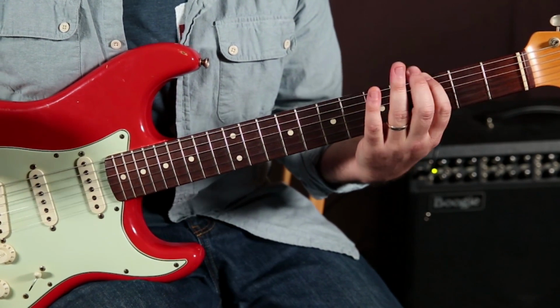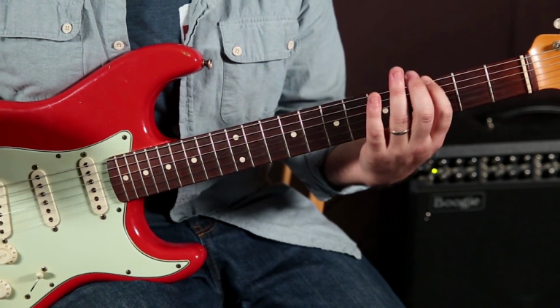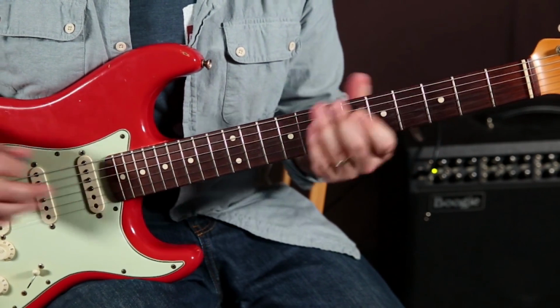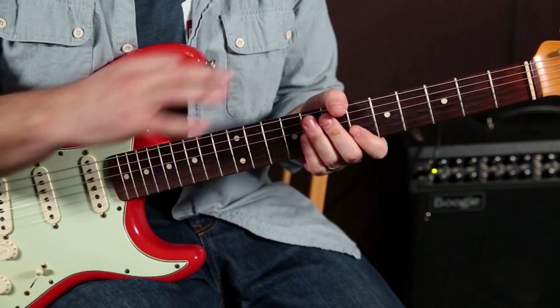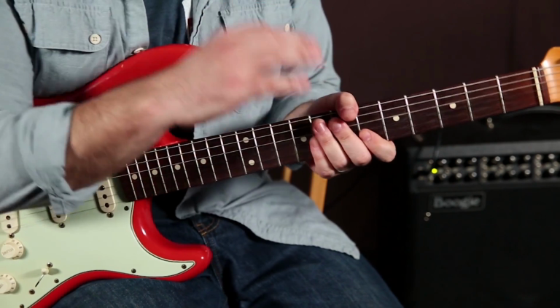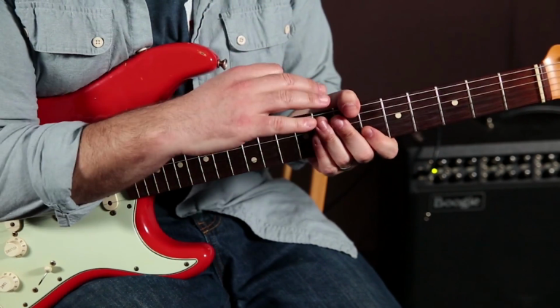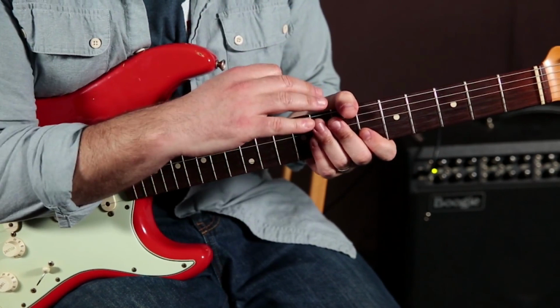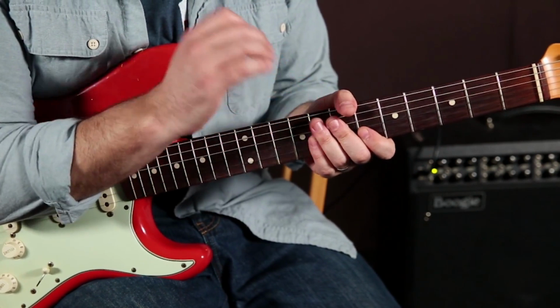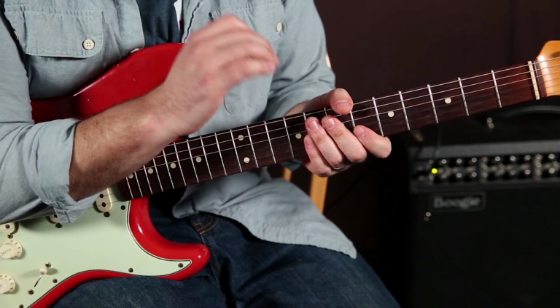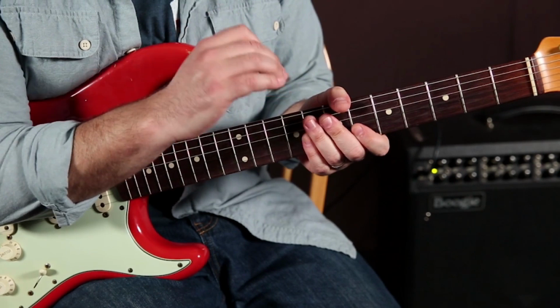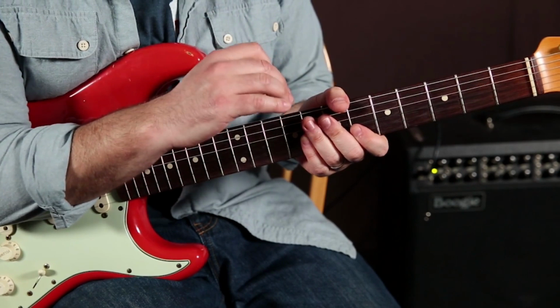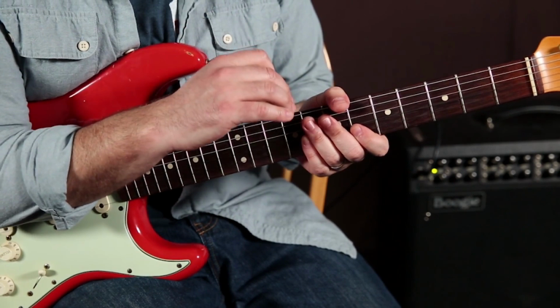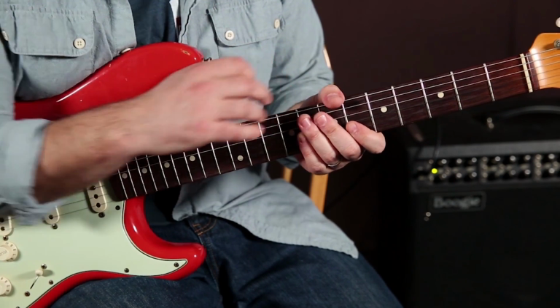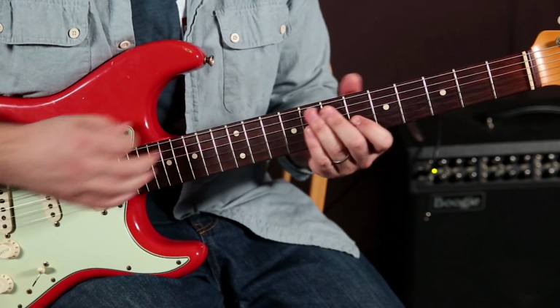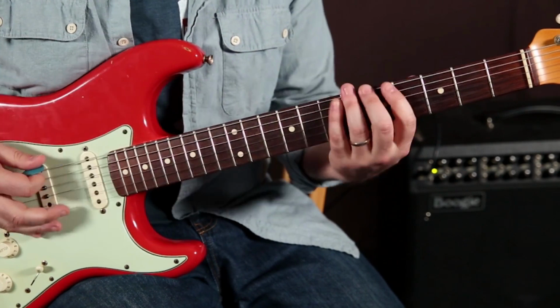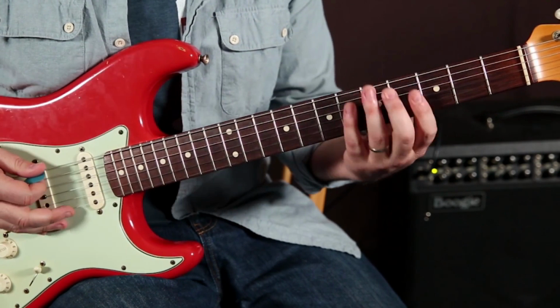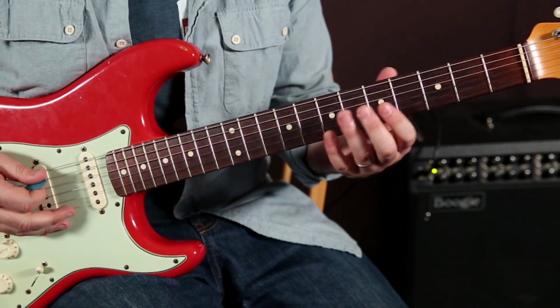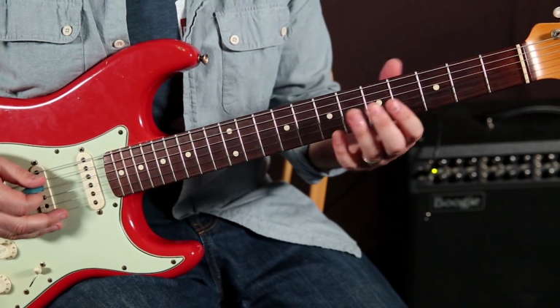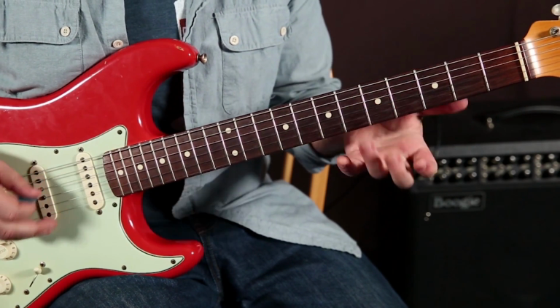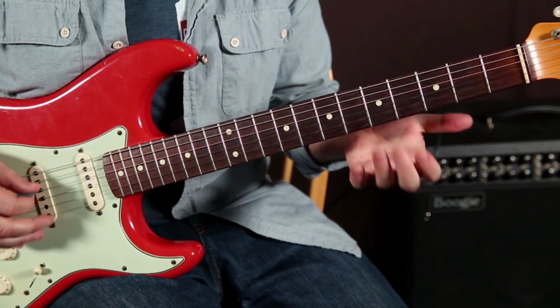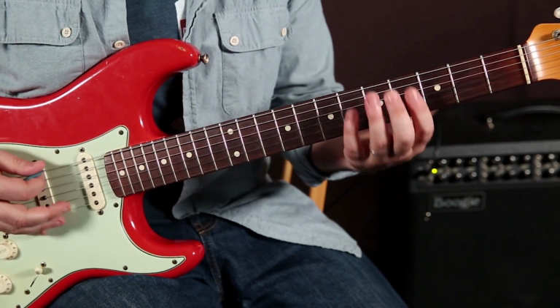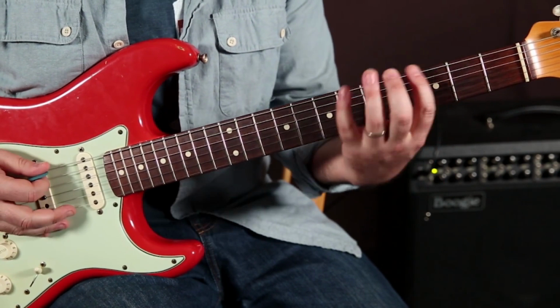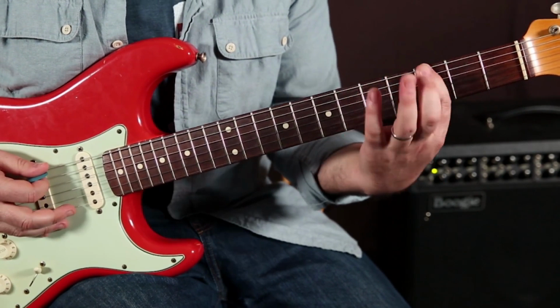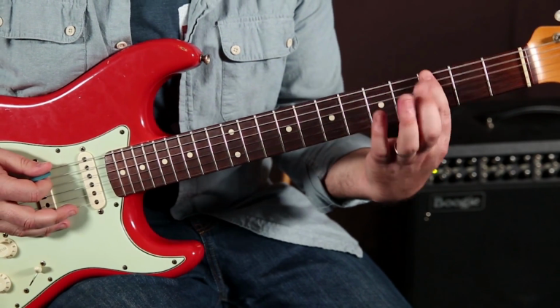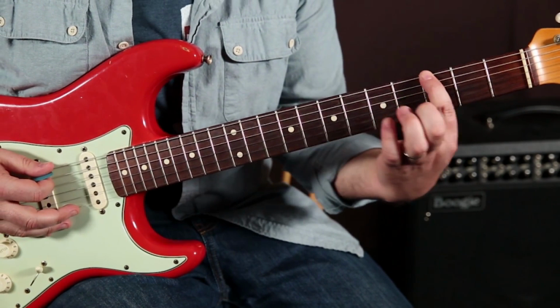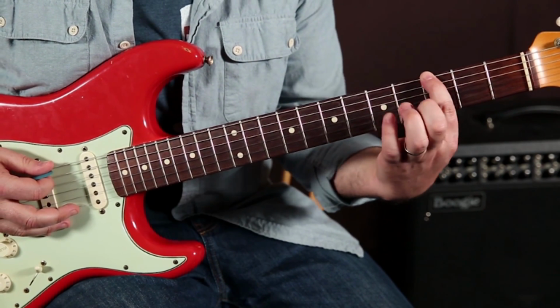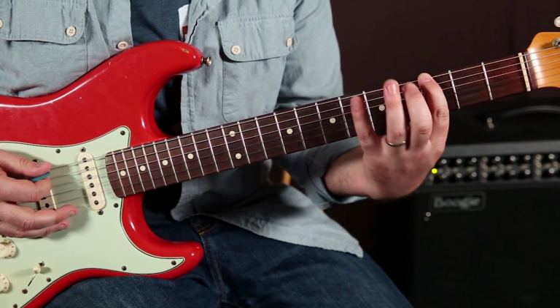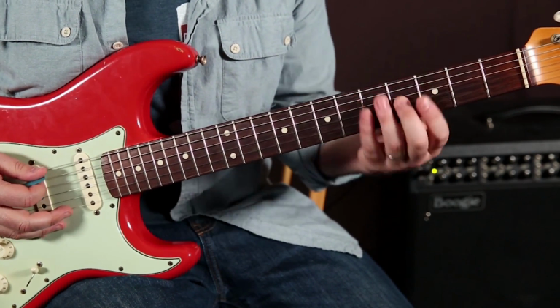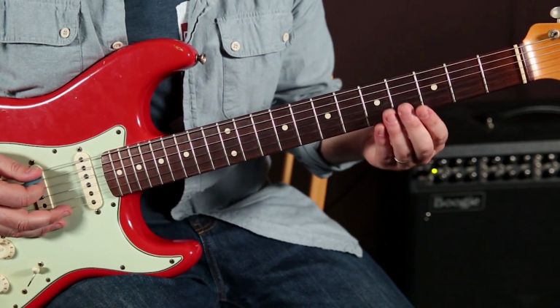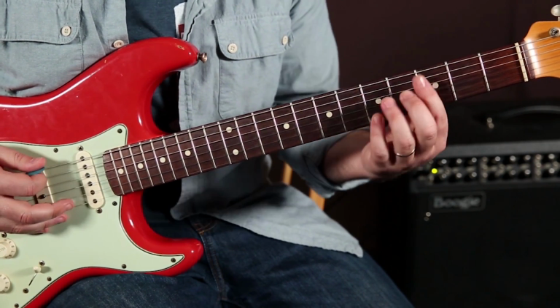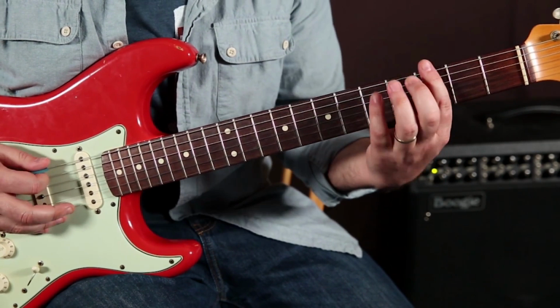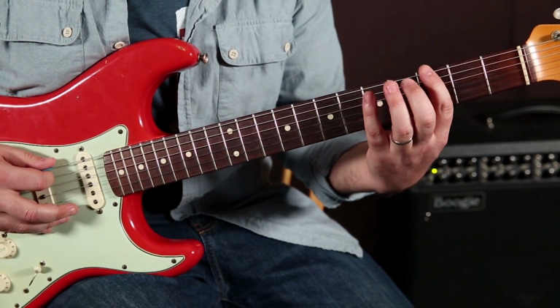So all I did there just now was I went into that concept from the root up the blues scale.